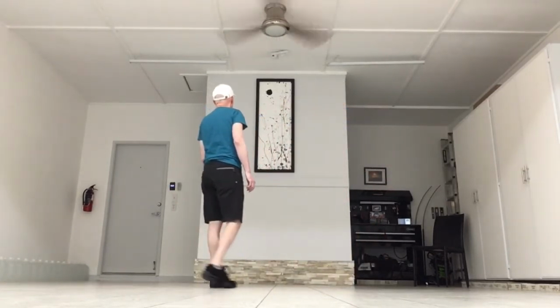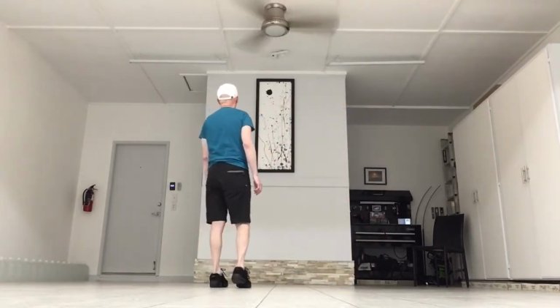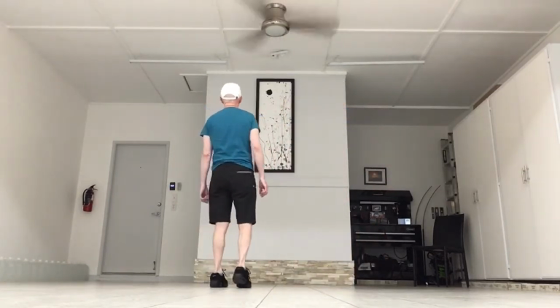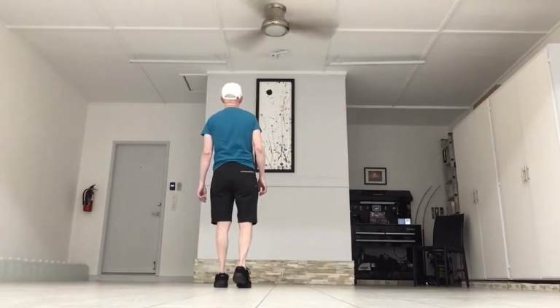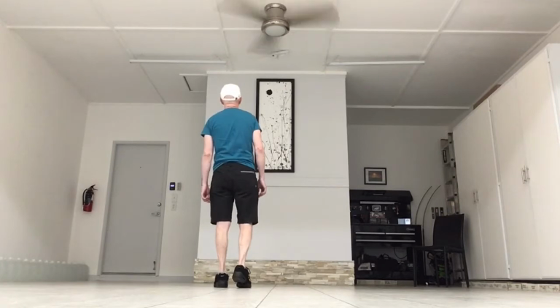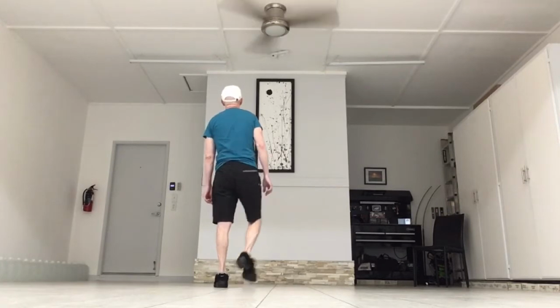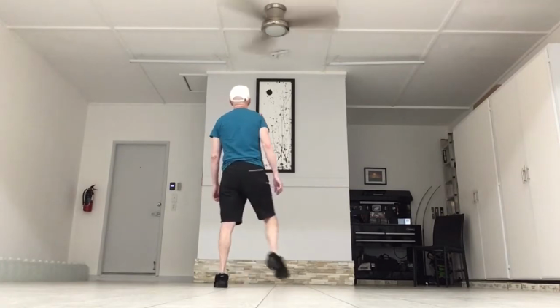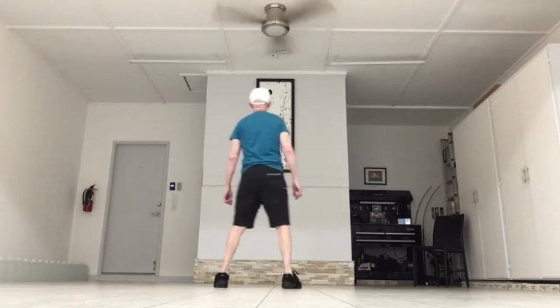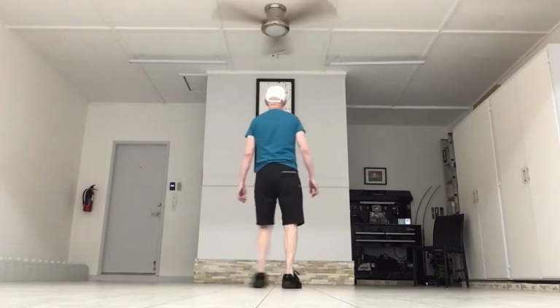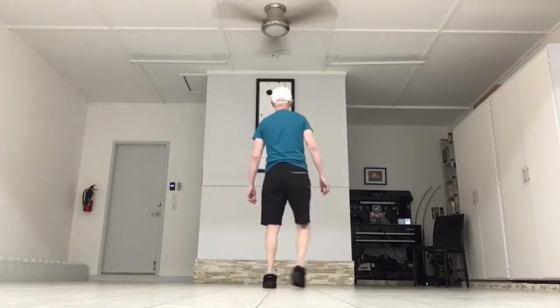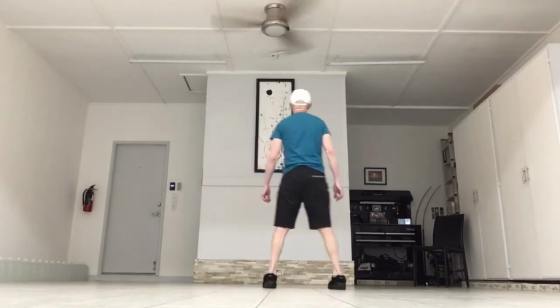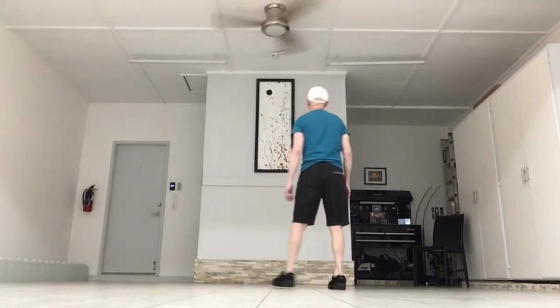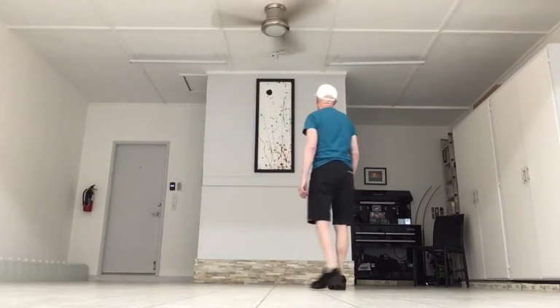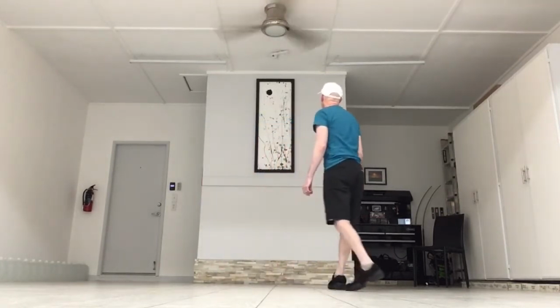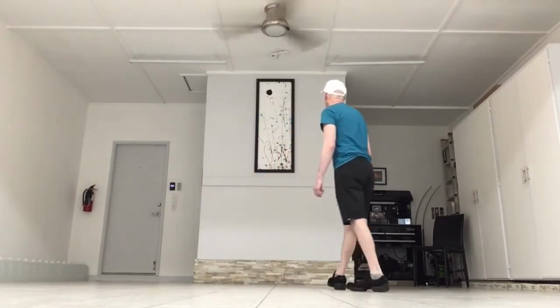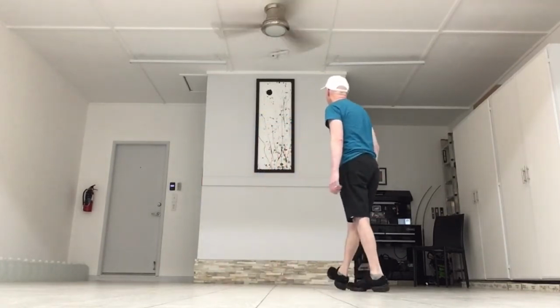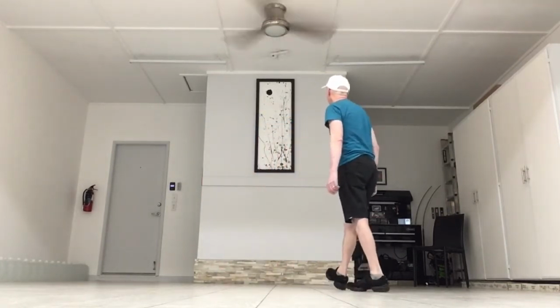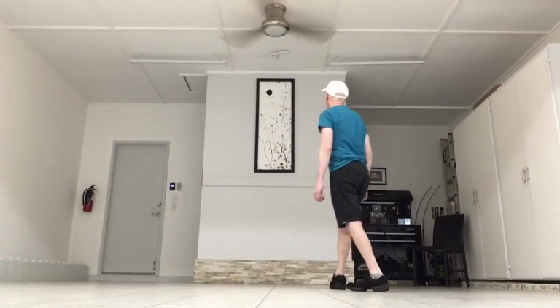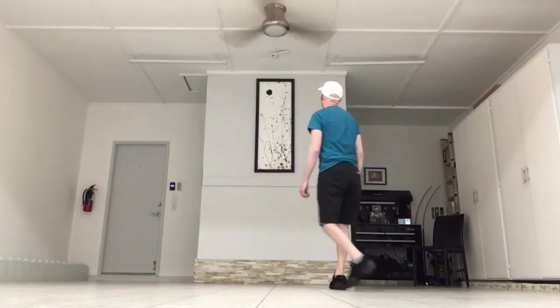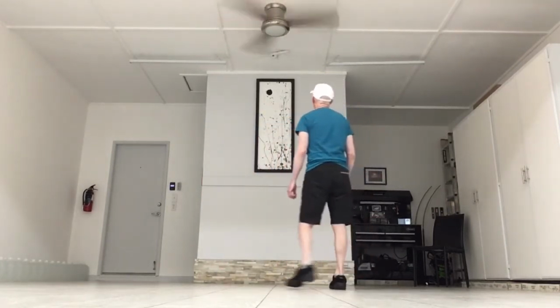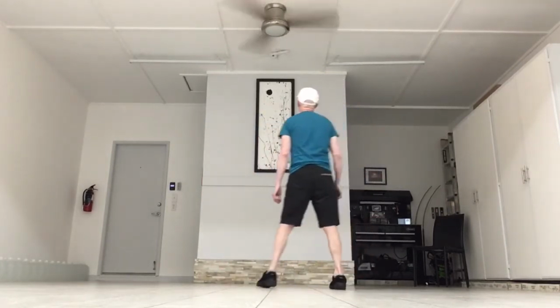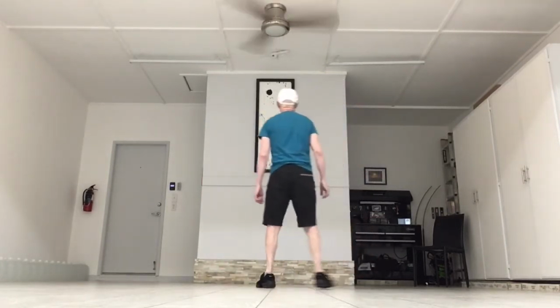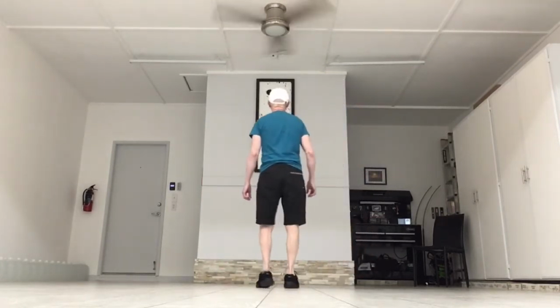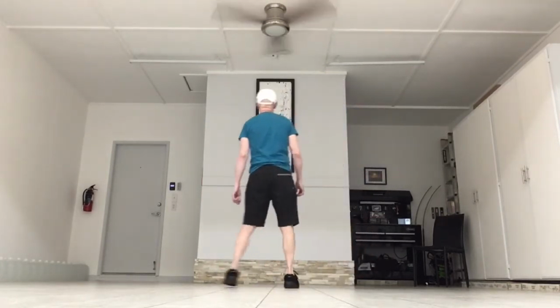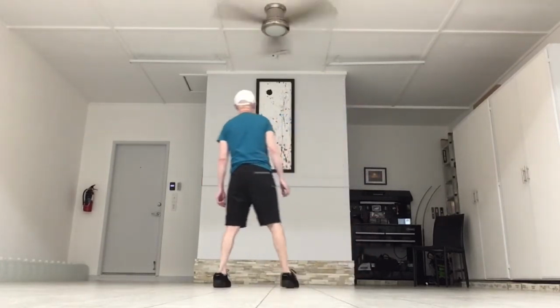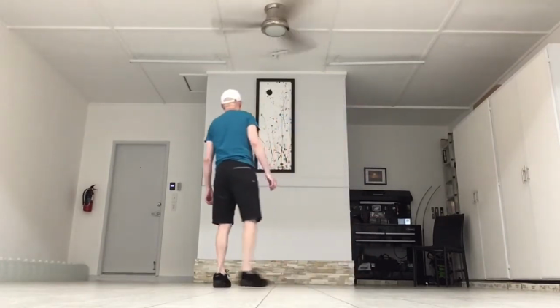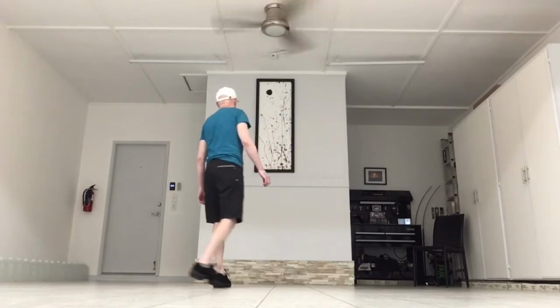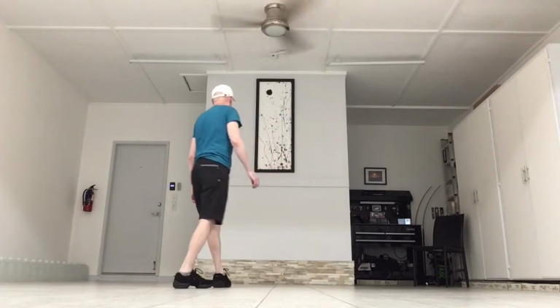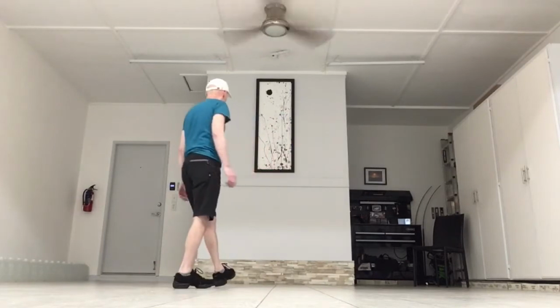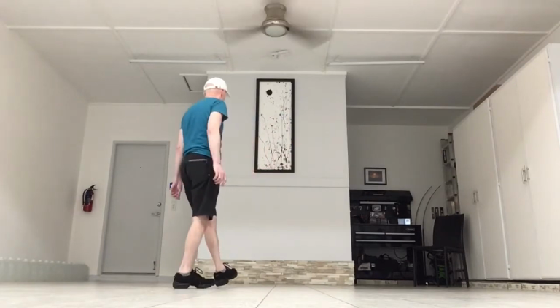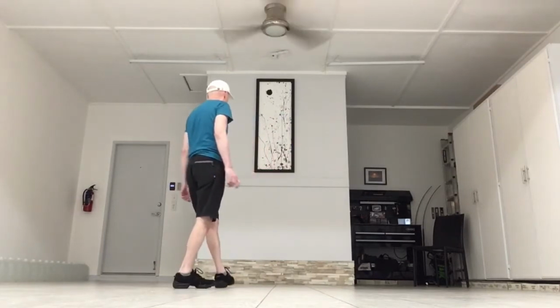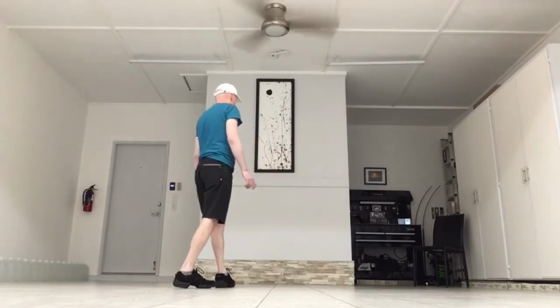The count: one and two, three, four, five and six, seven and eight.